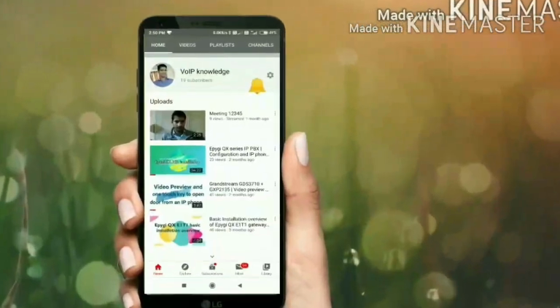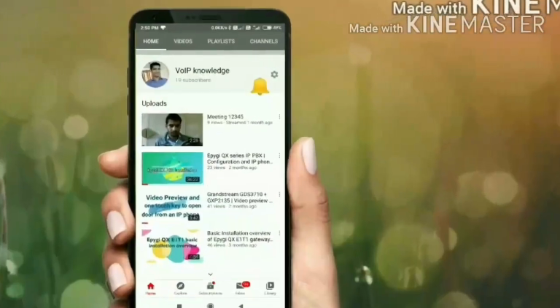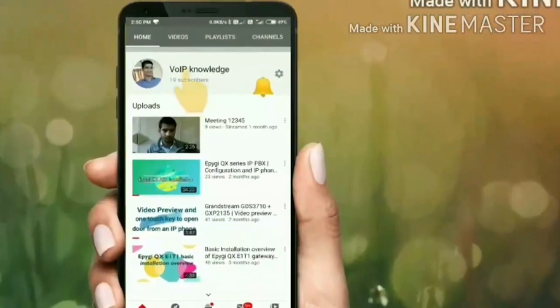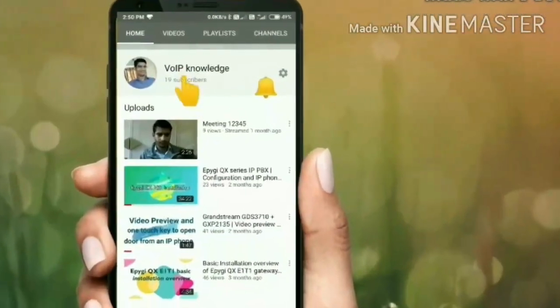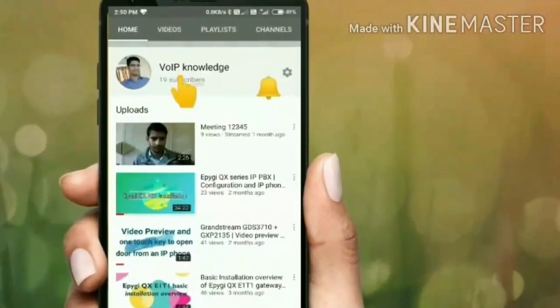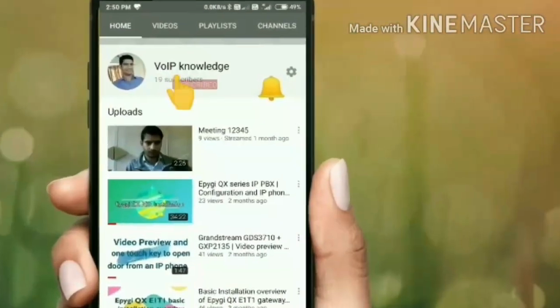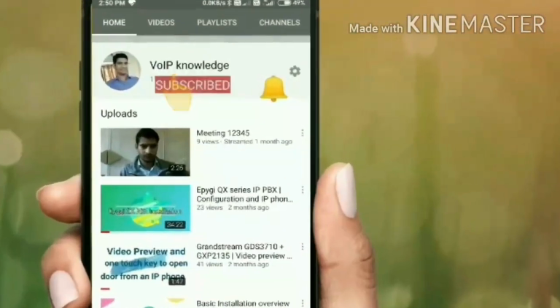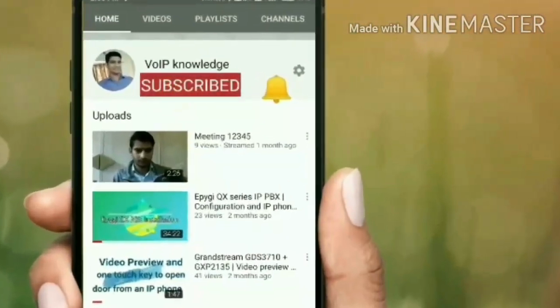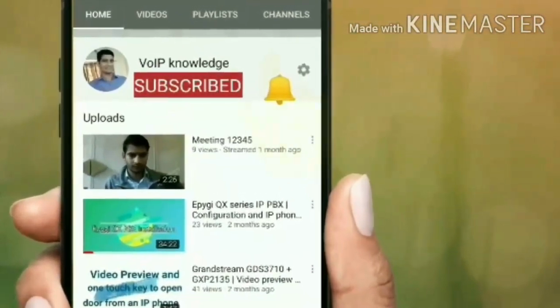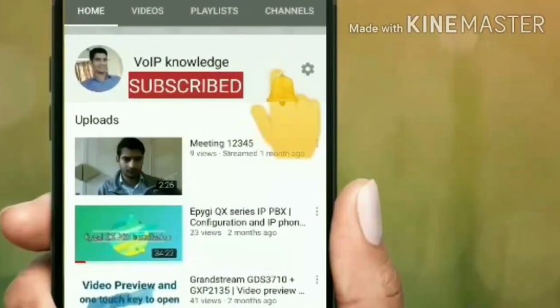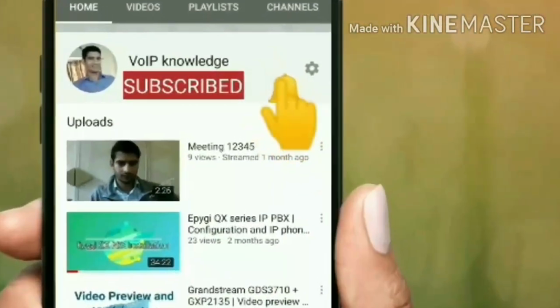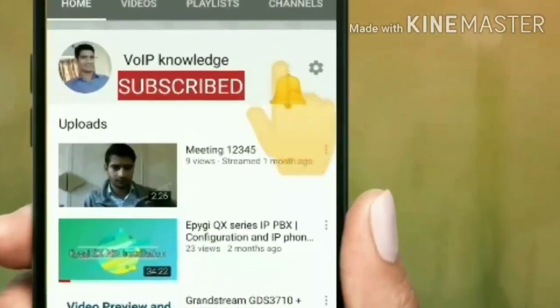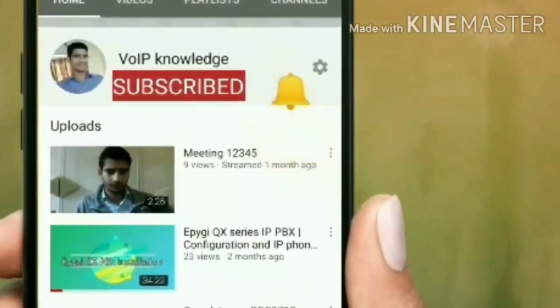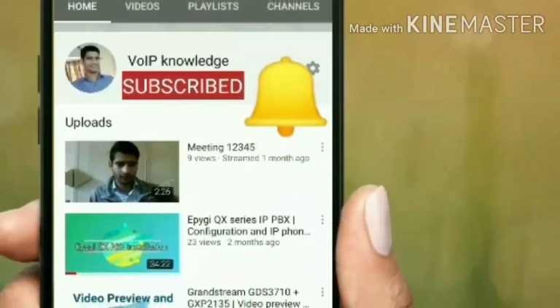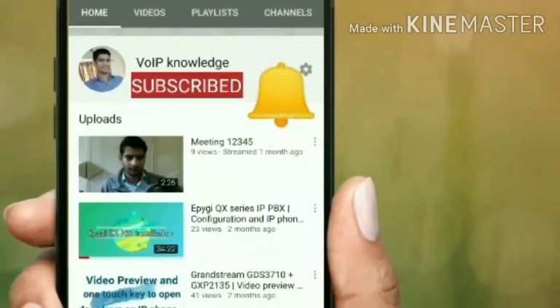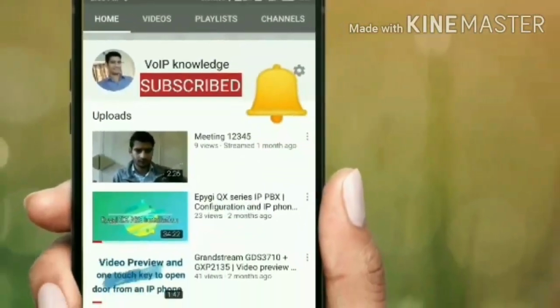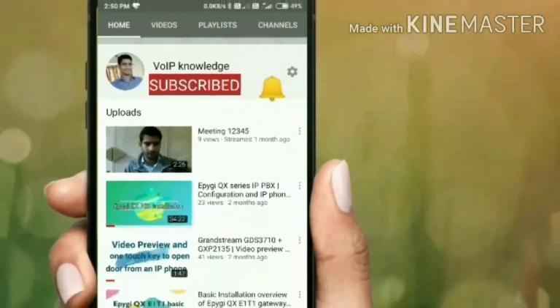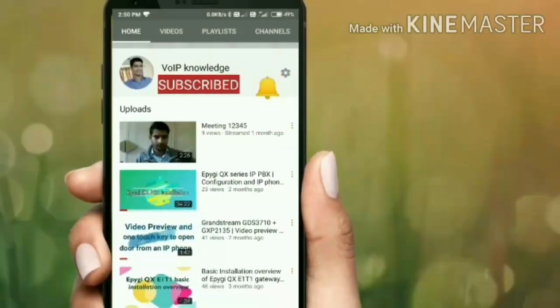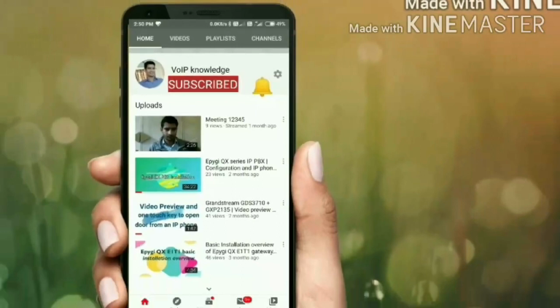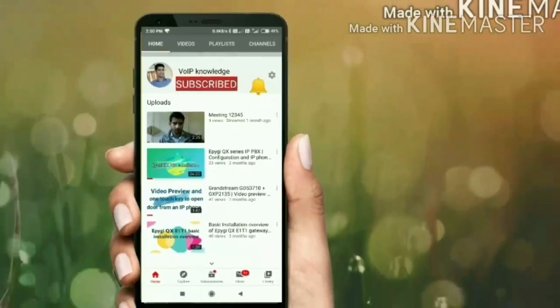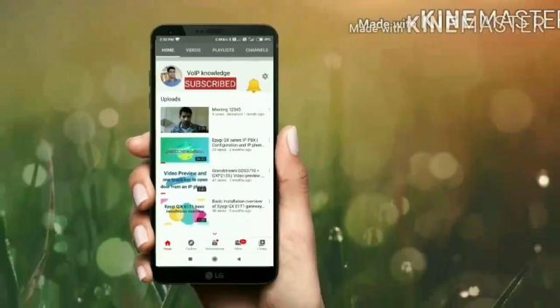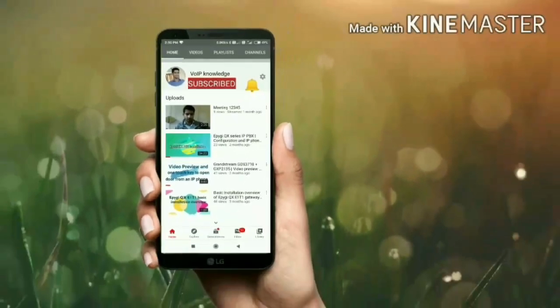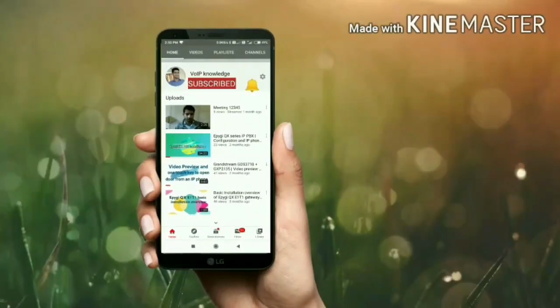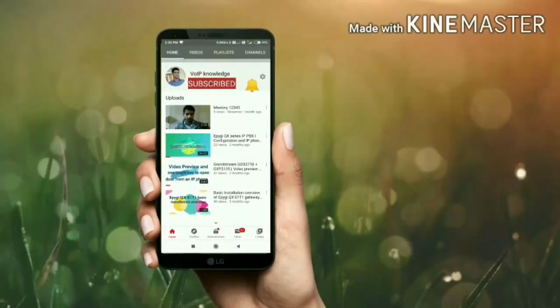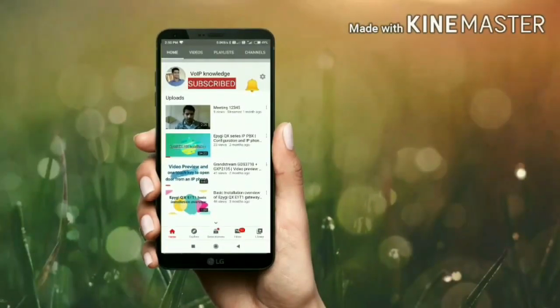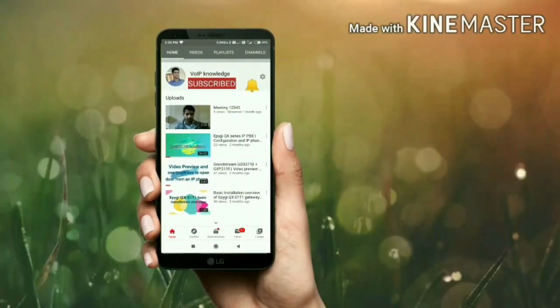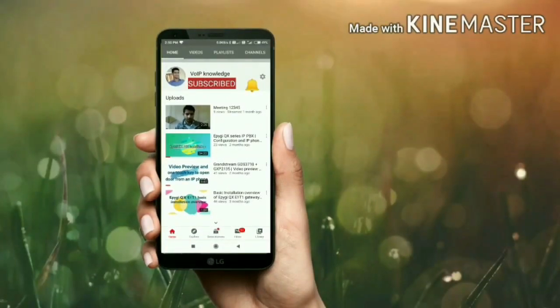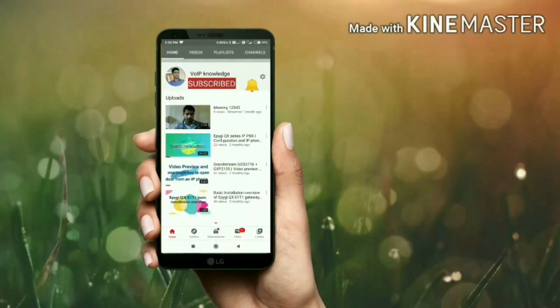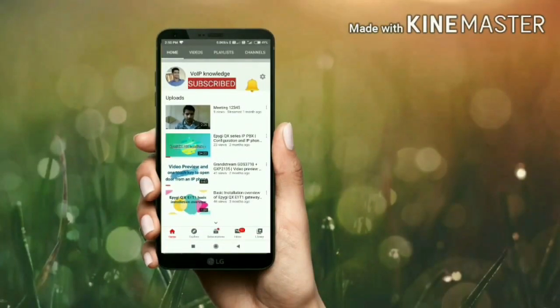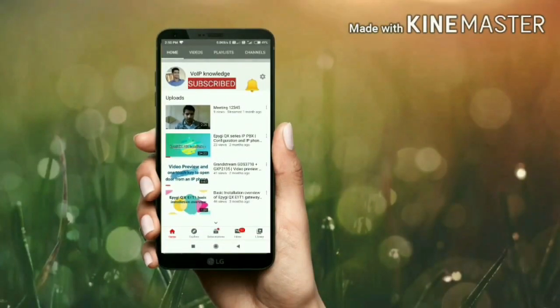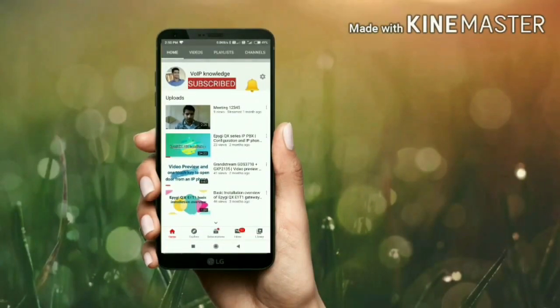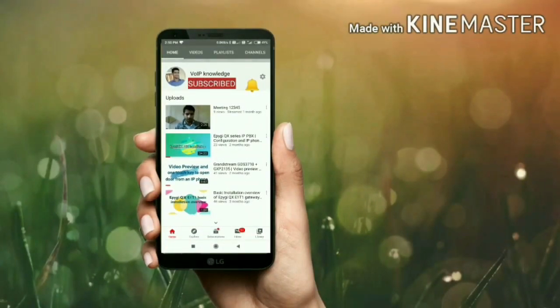Hello friends, please subscribe to my YouTube channel VoIP Knowledge and press the bell icon to get notified for the latest videos.